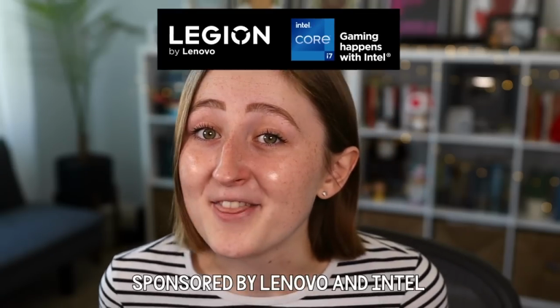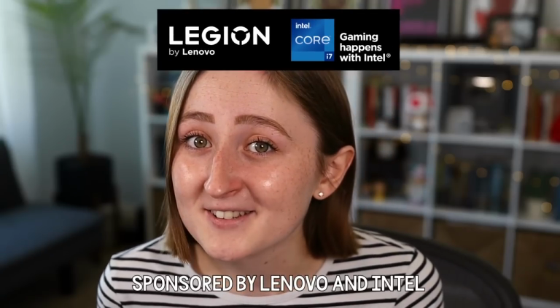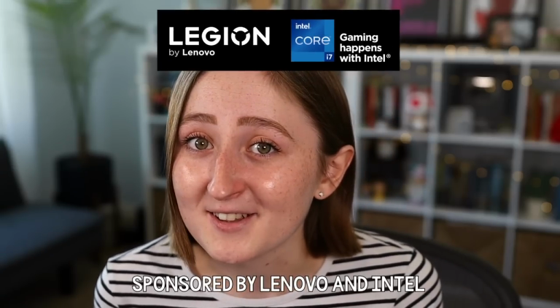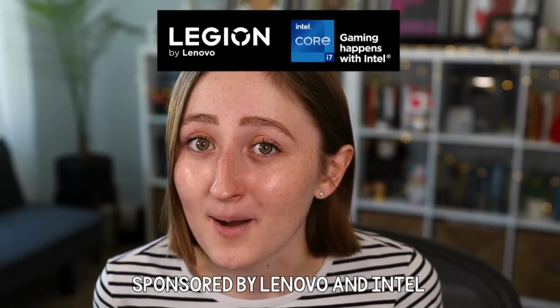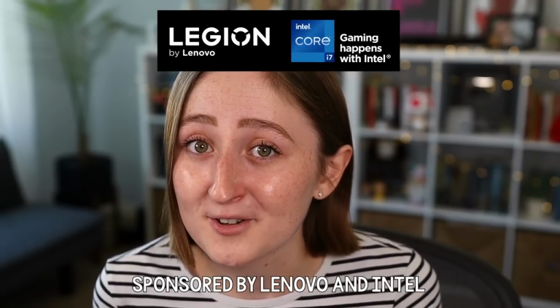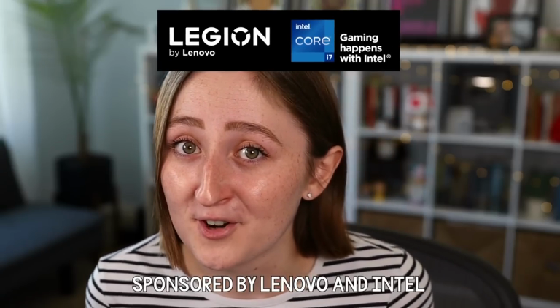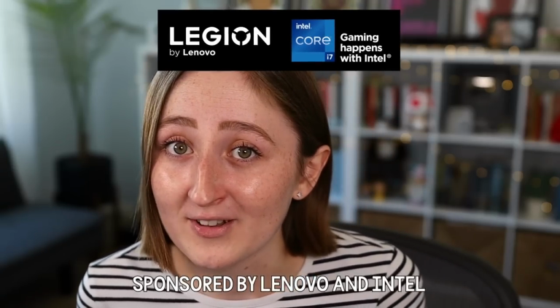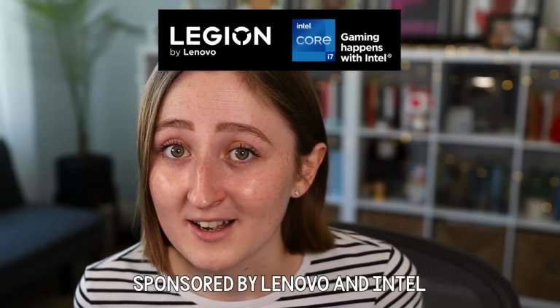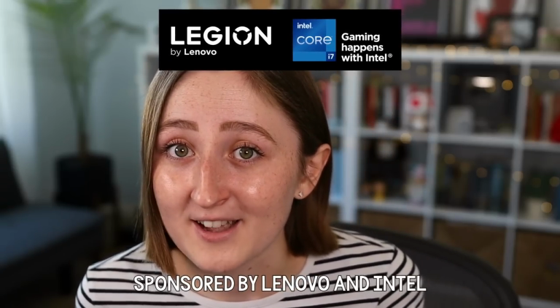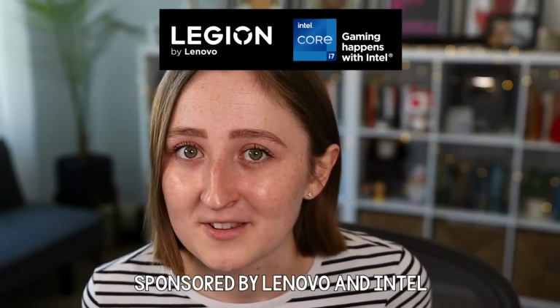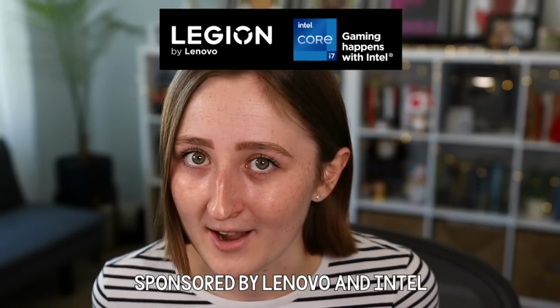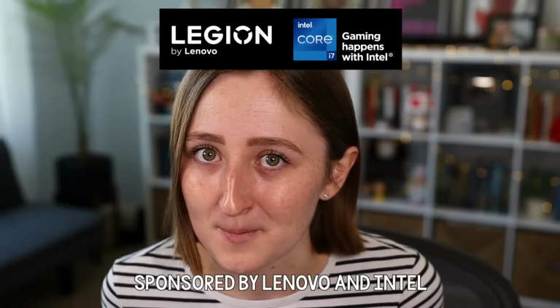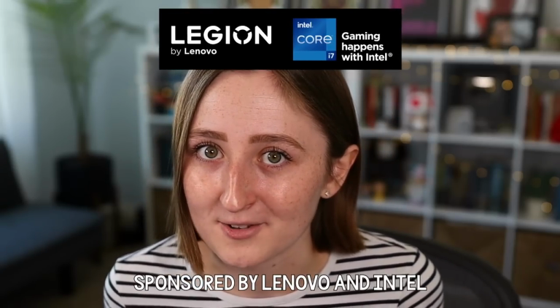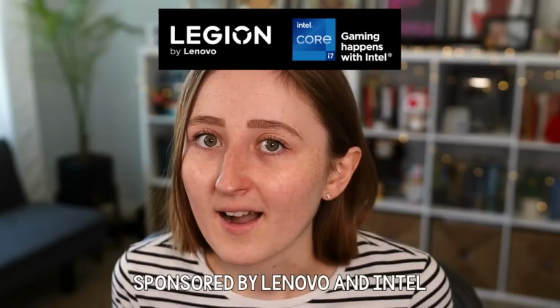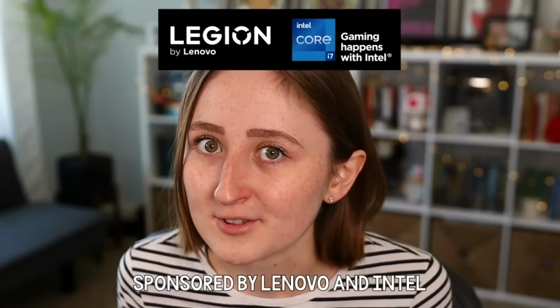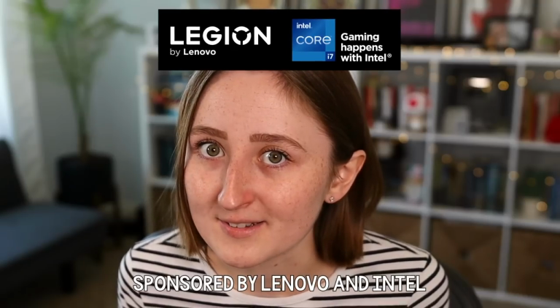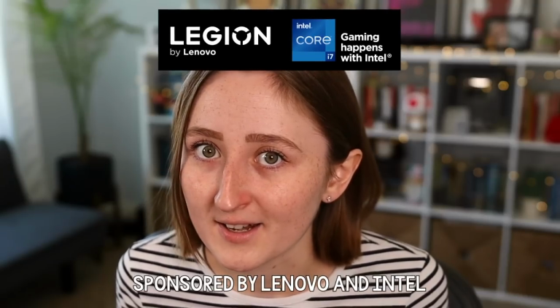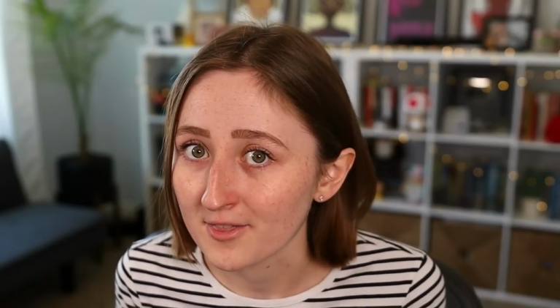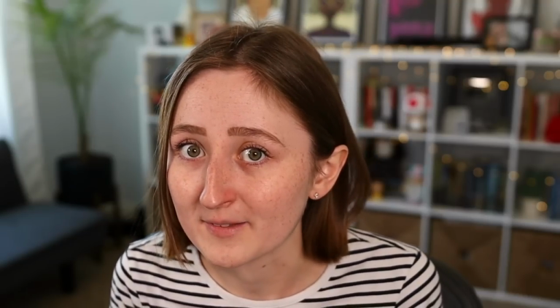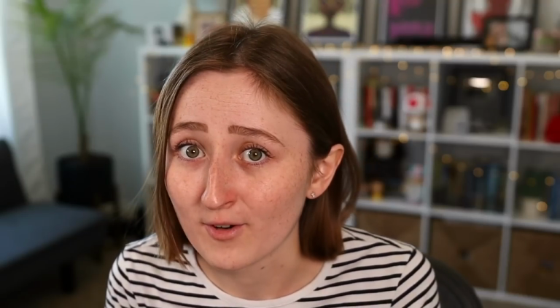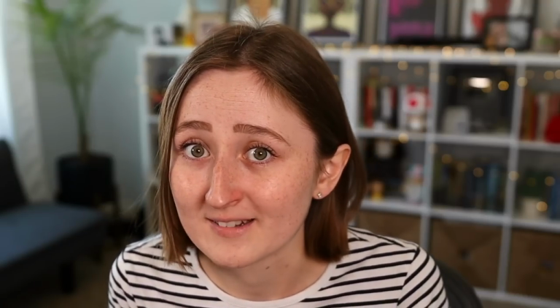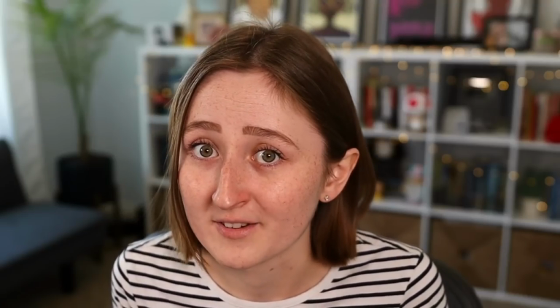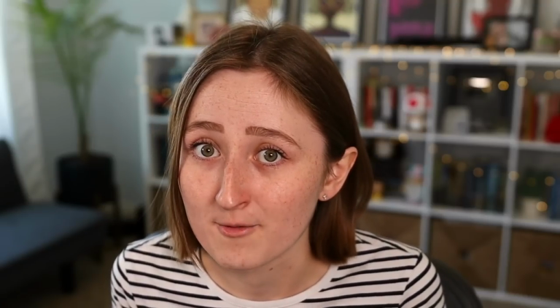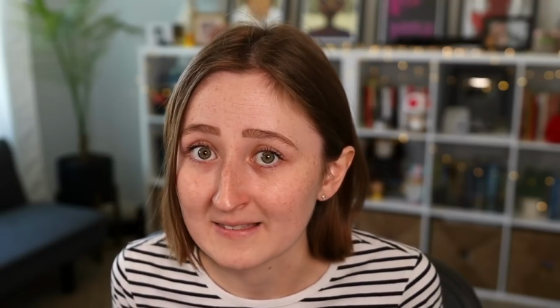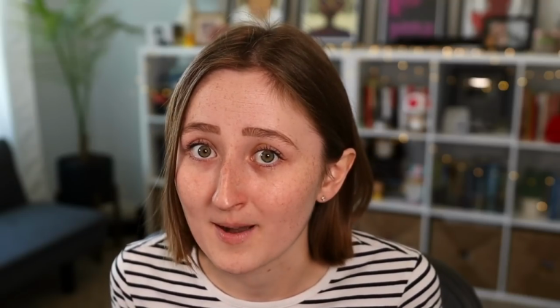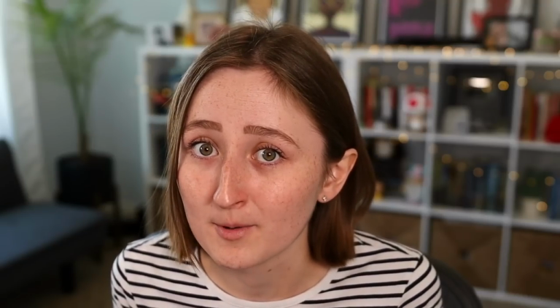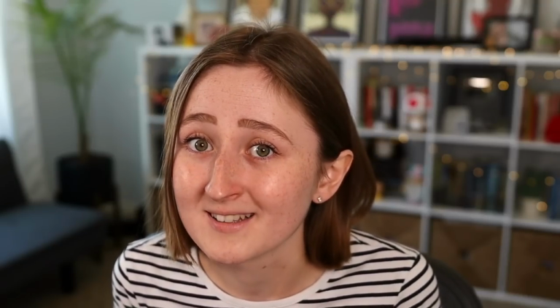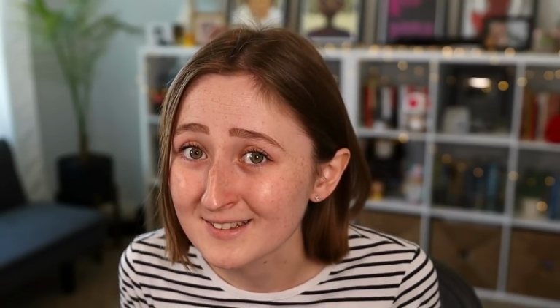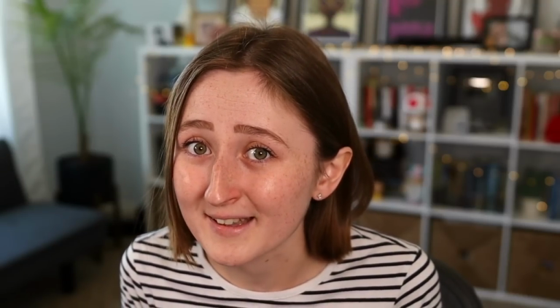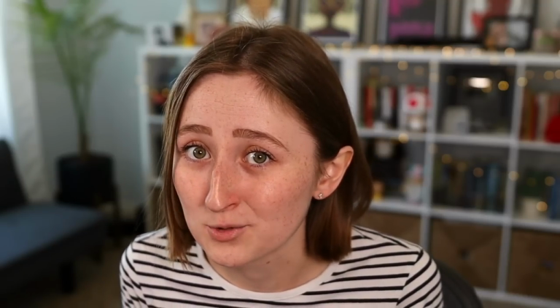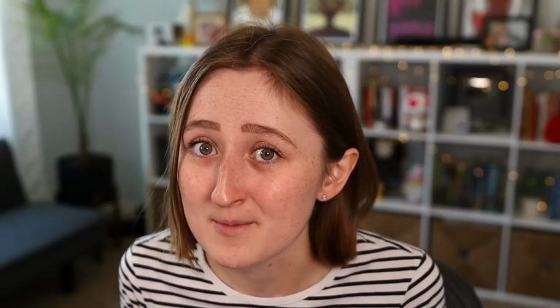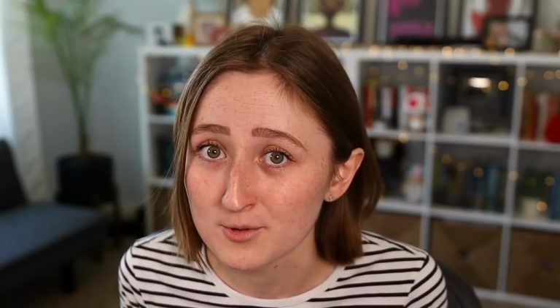Thanks to today's sponsors, Lenovo Legion and Intel, this is actually possible. I seriously cannot thank Lenovo and Intel enough for making this possible because this is like a dream come true.